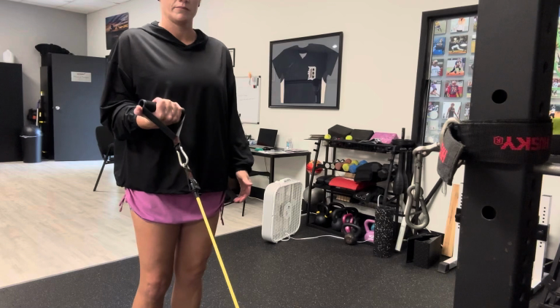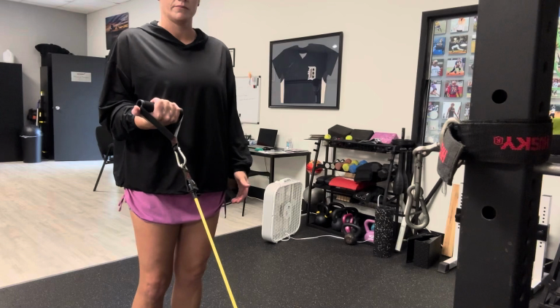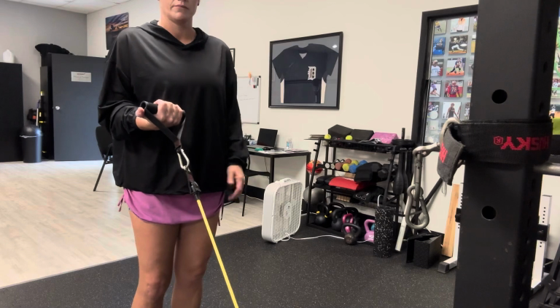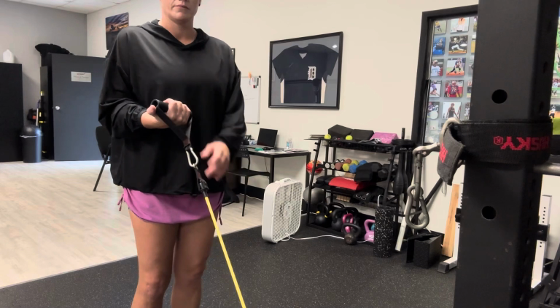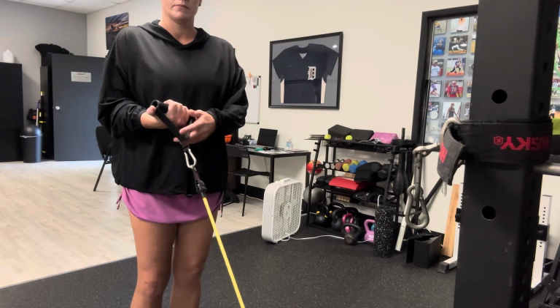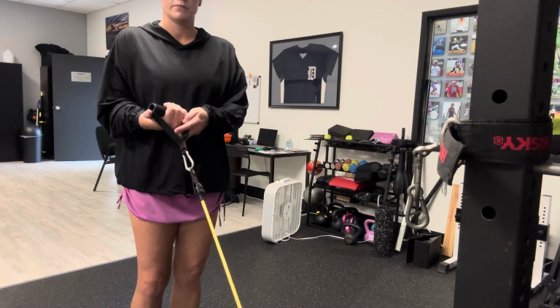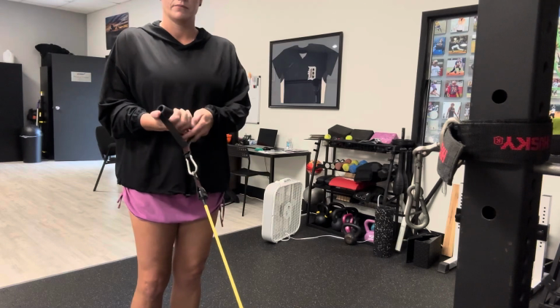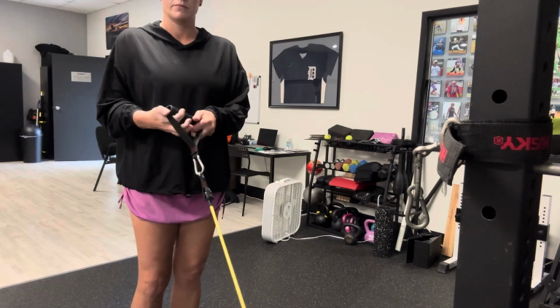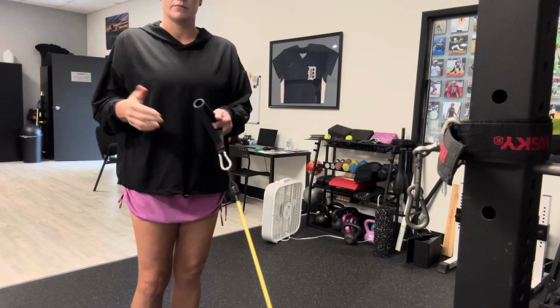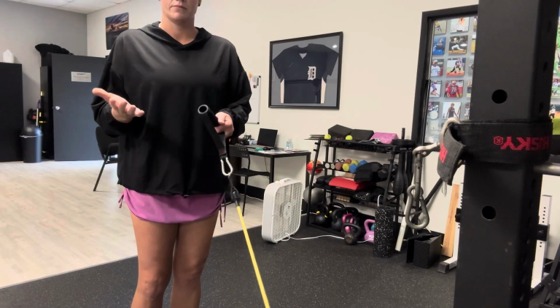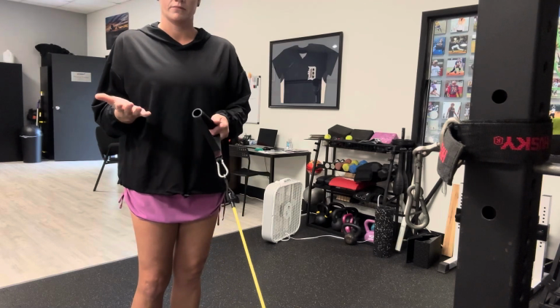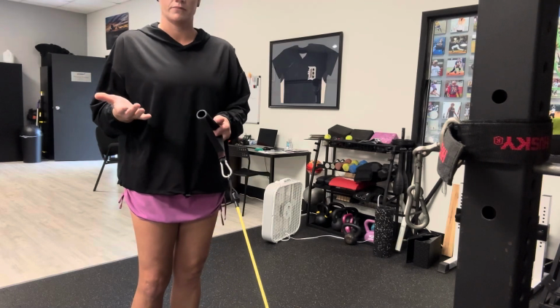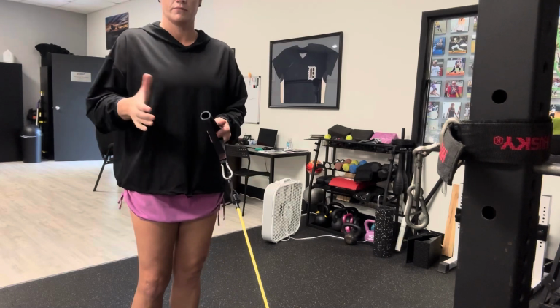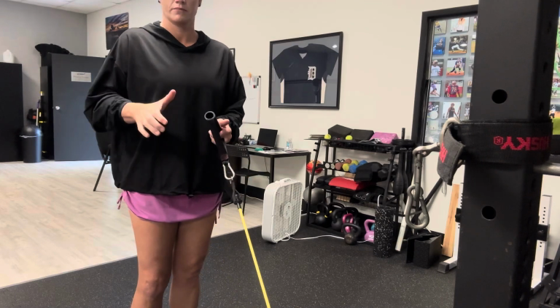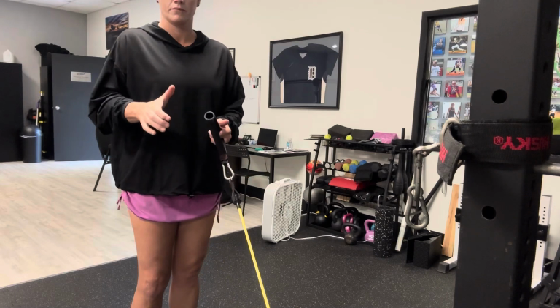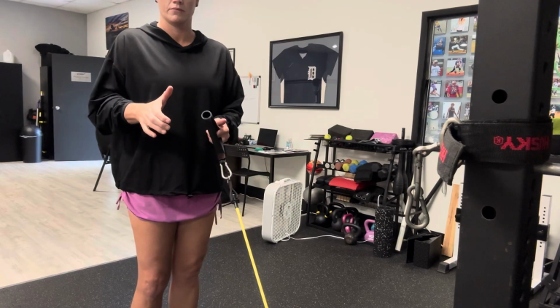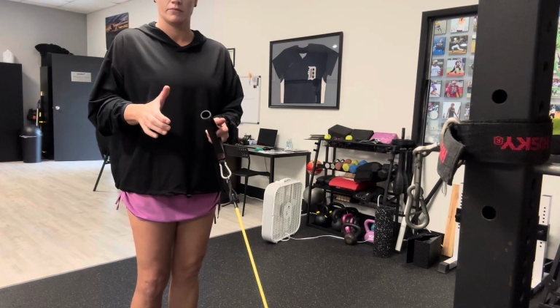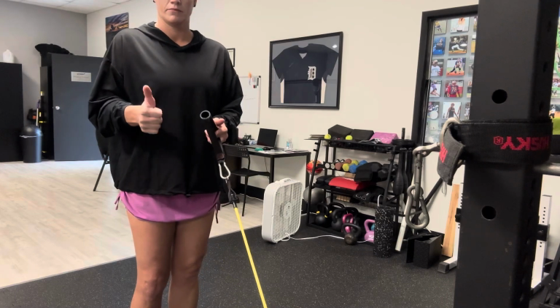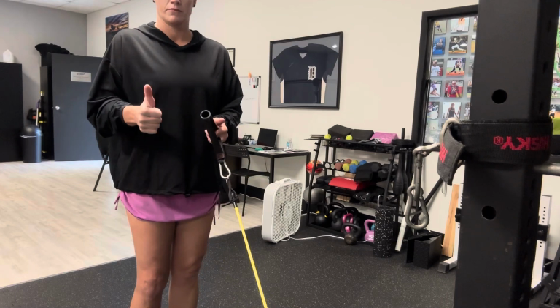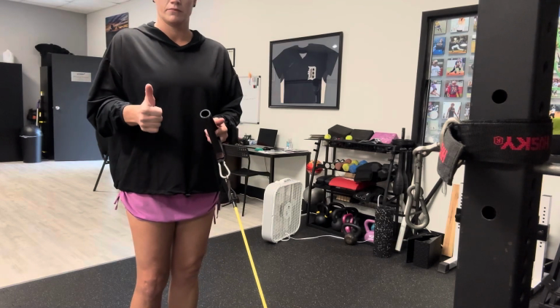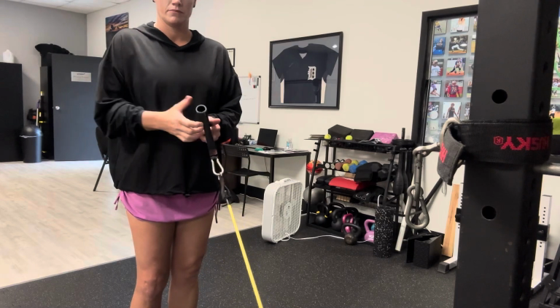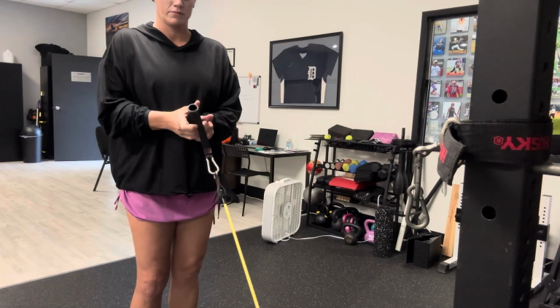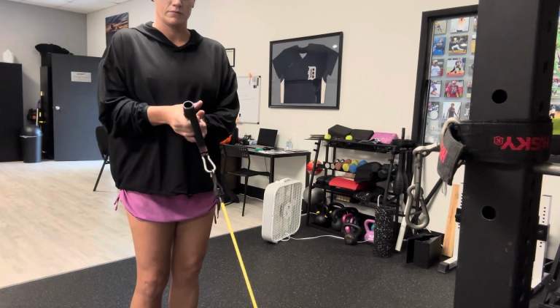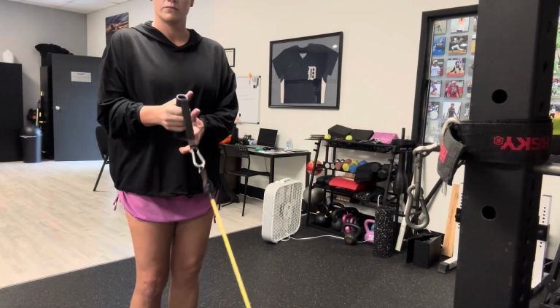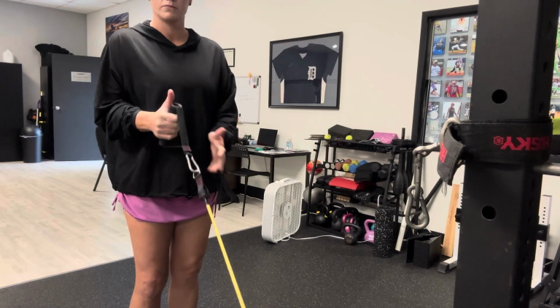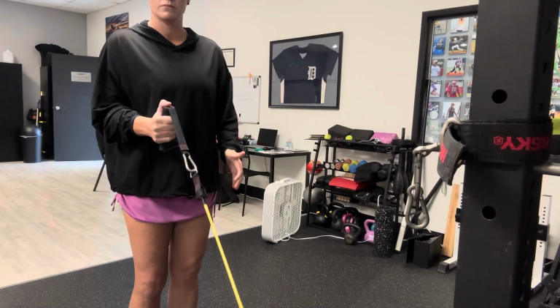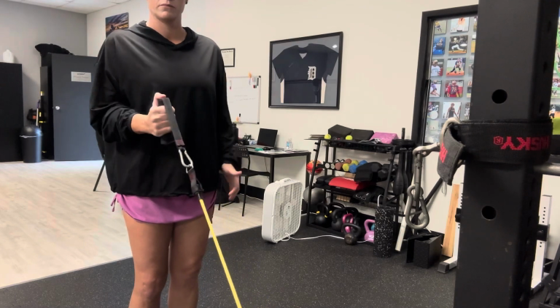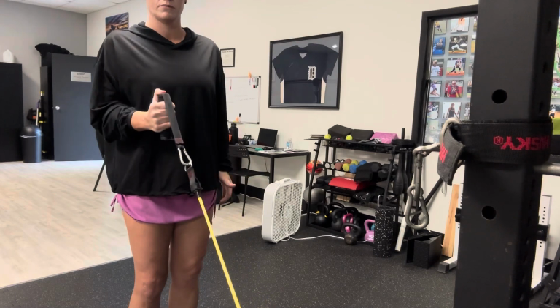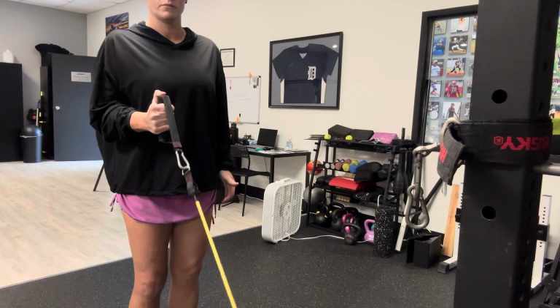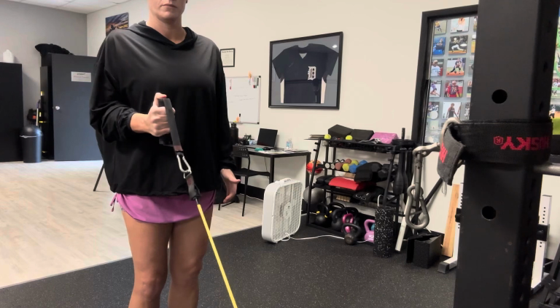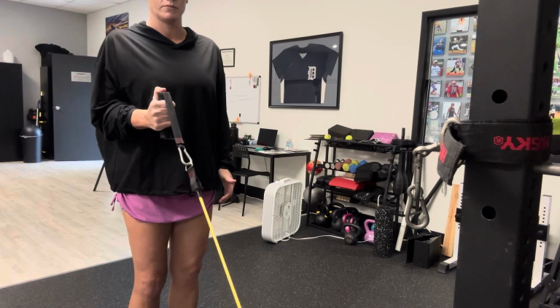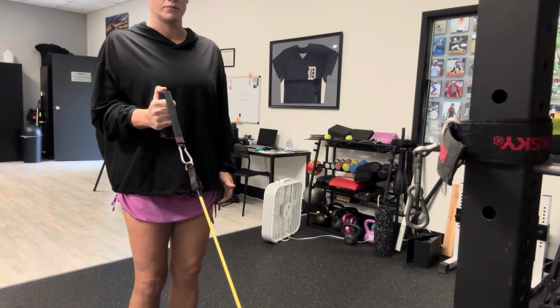The next thing you can do is turn your thumb up as well for the second part of this. We're going to work the biceps a little bit differently.